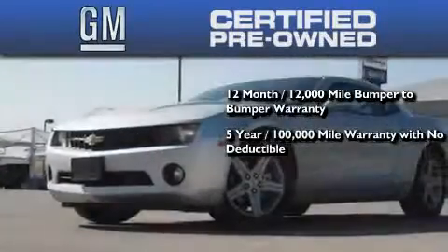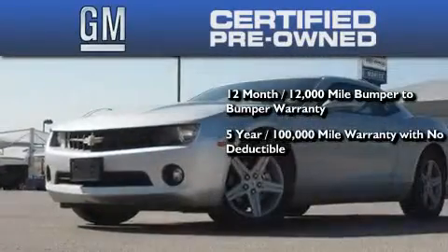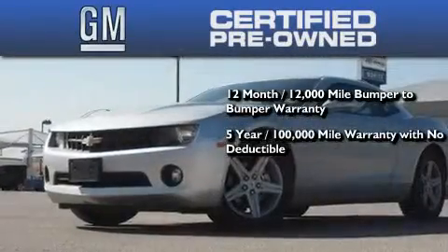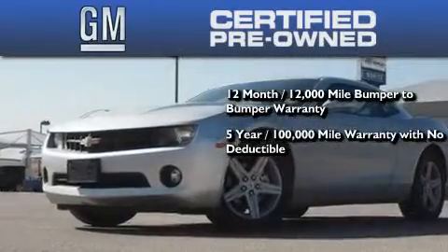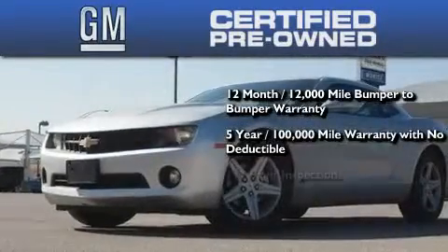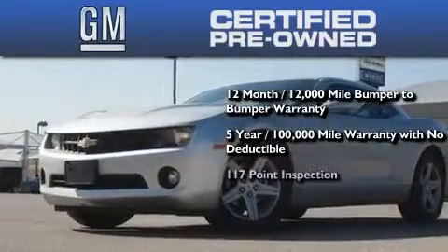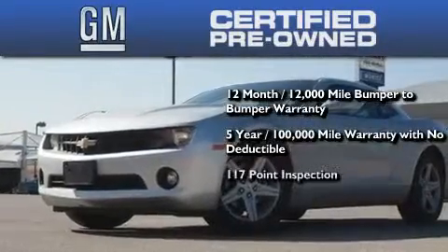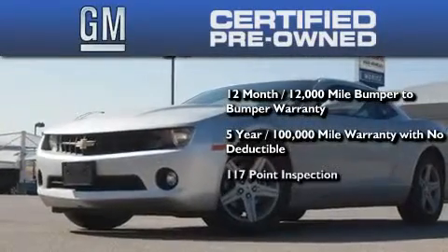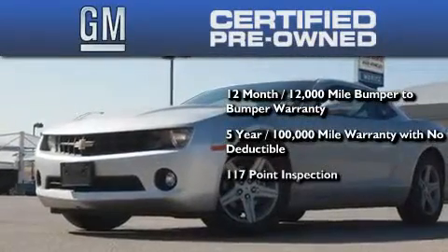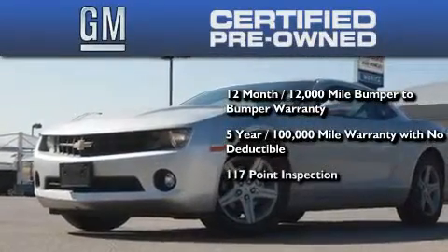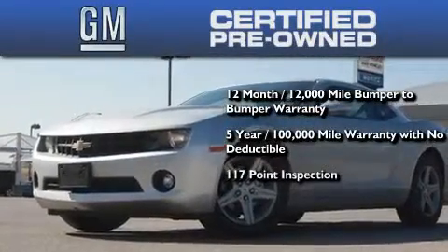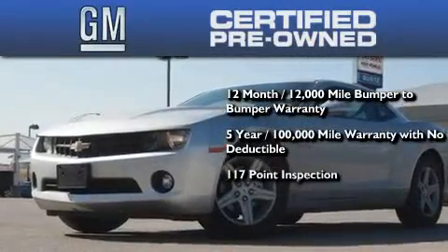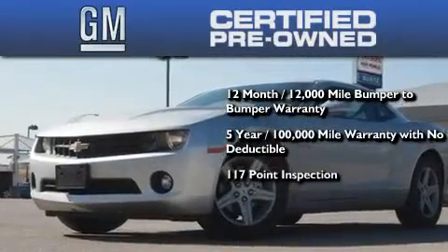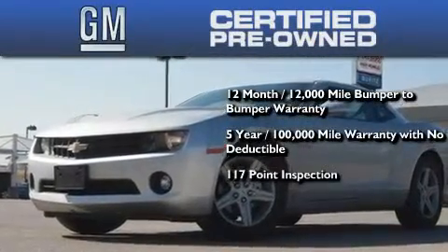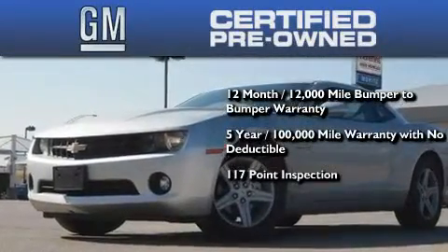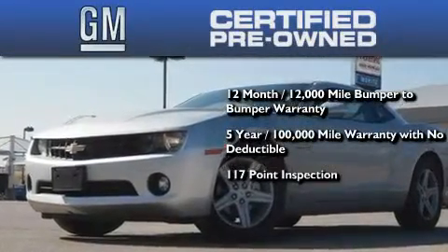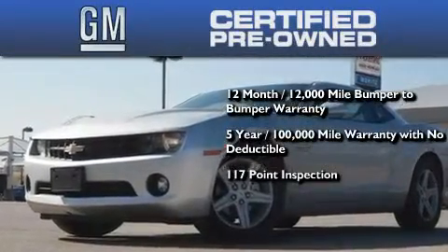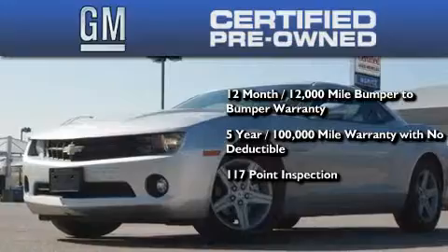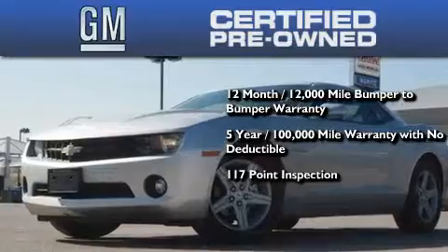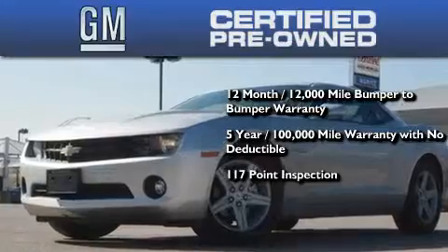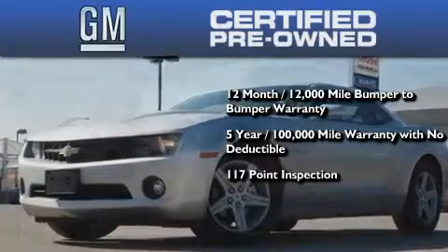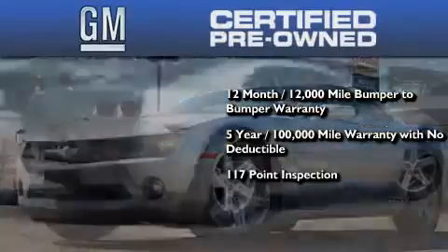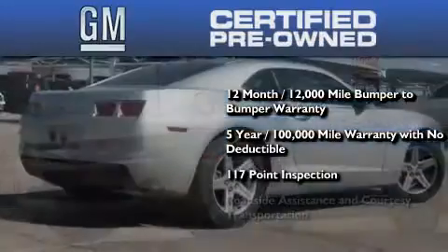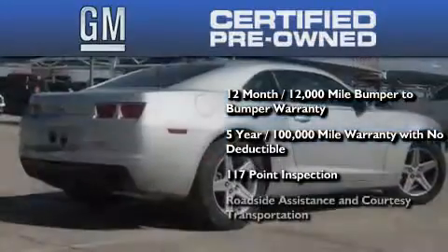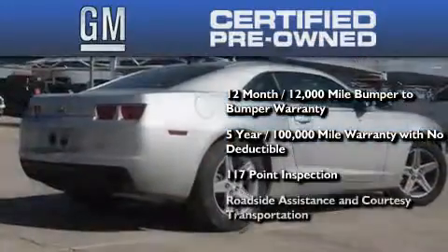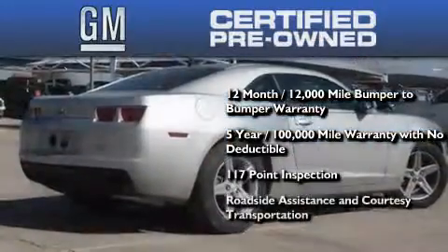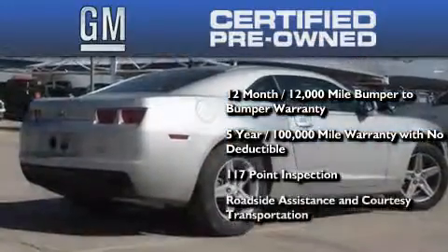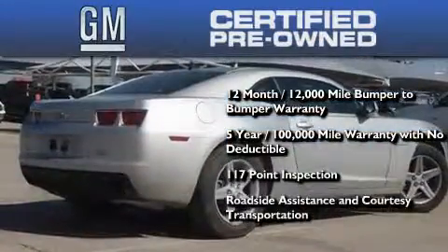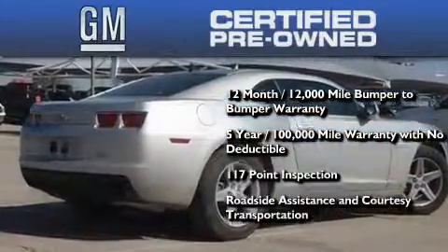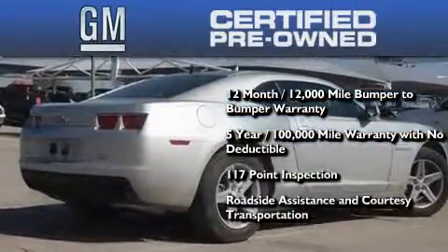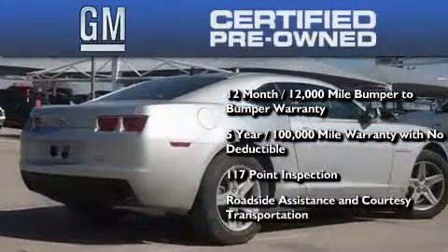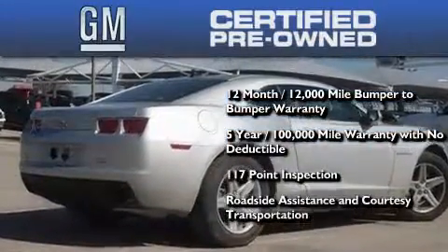This includes a strict factory-set 117-point inspection, plus roadside assistance and courtesy transportation.